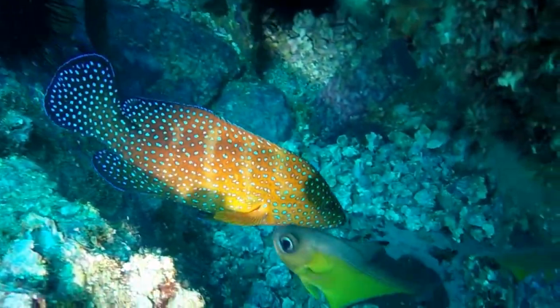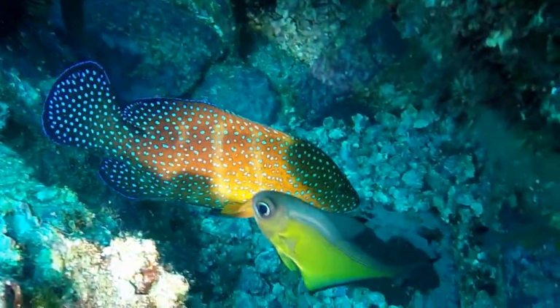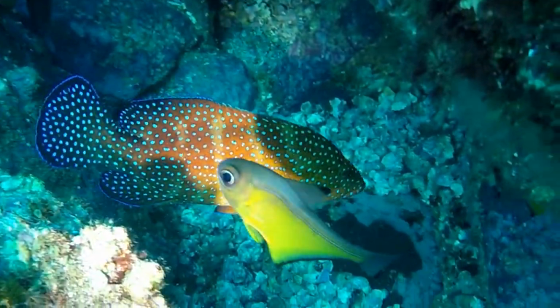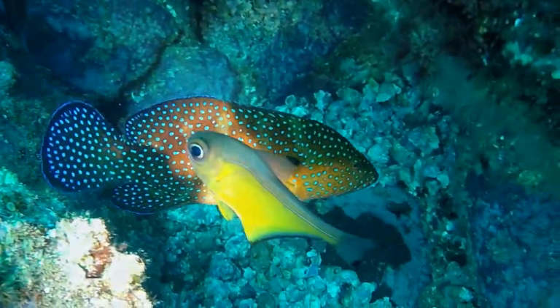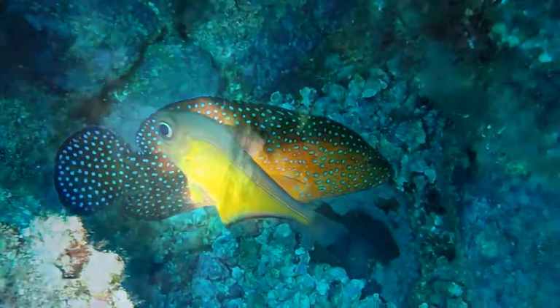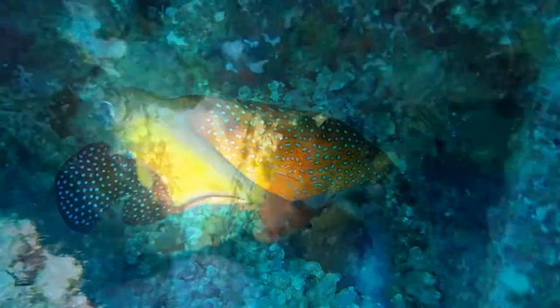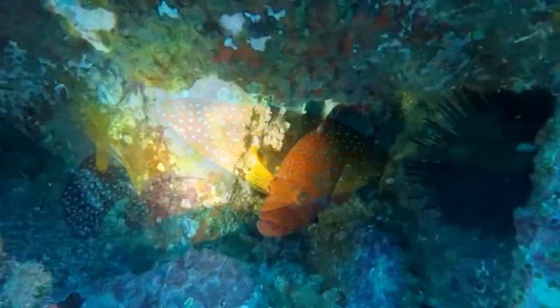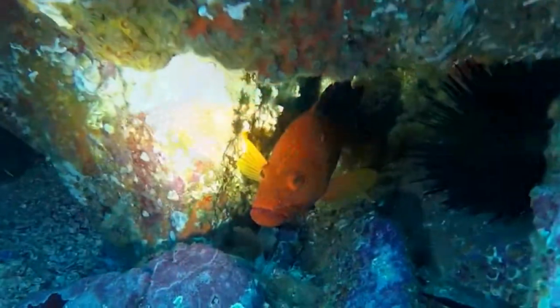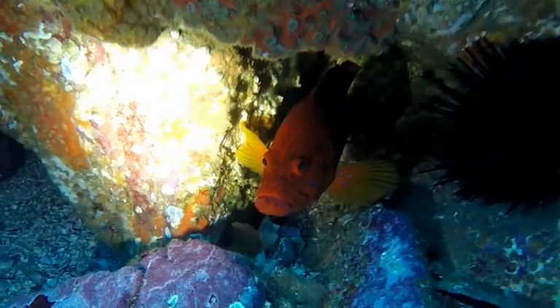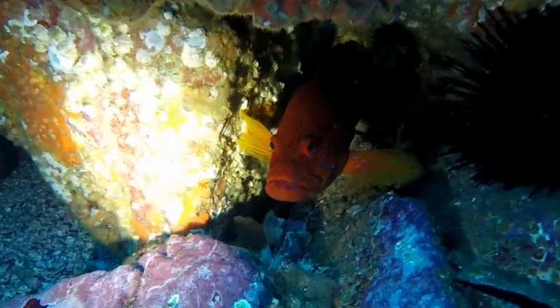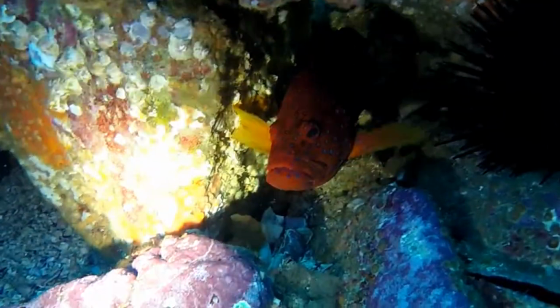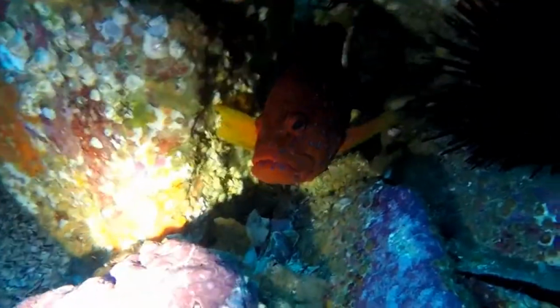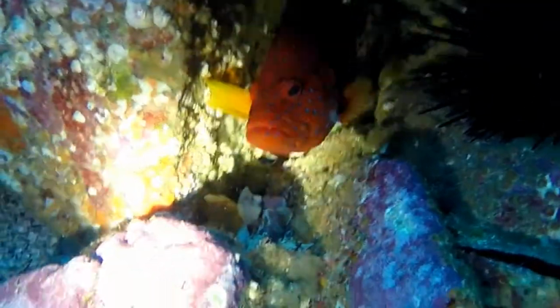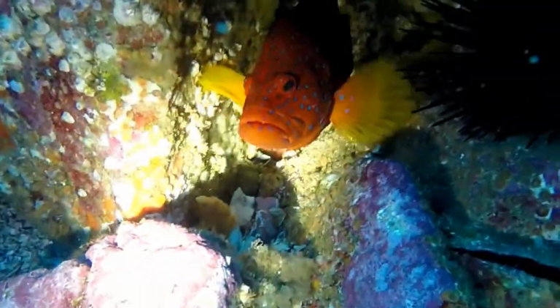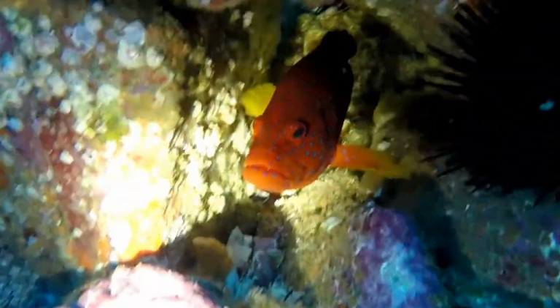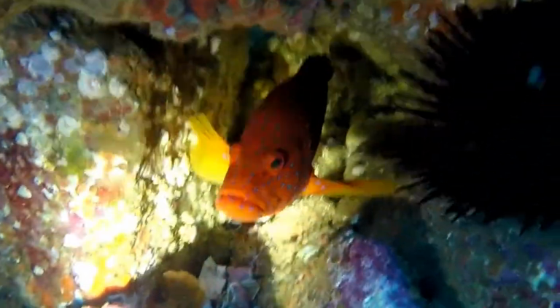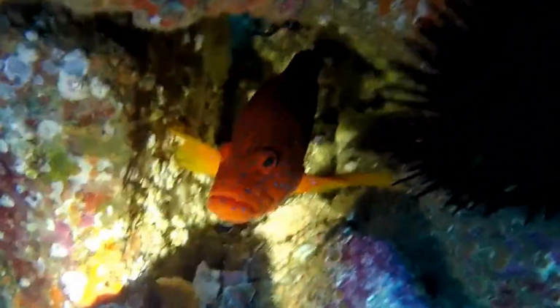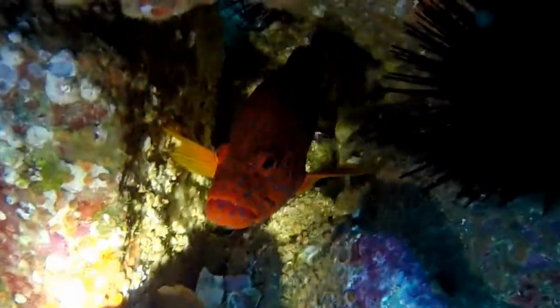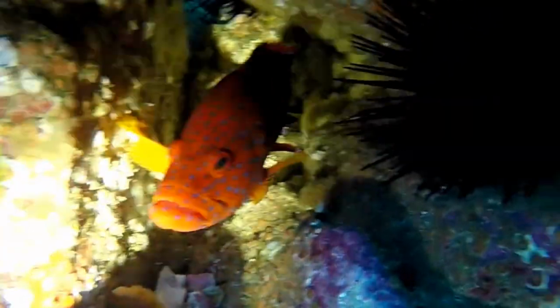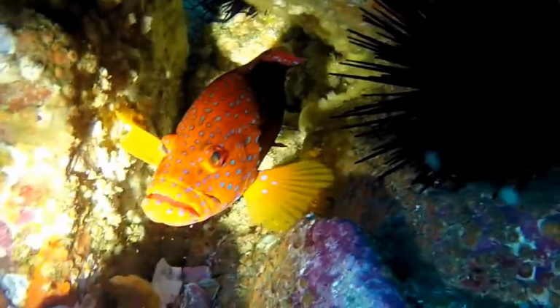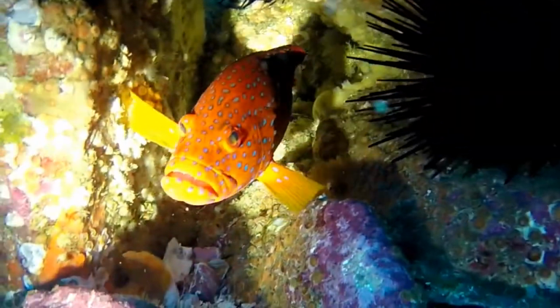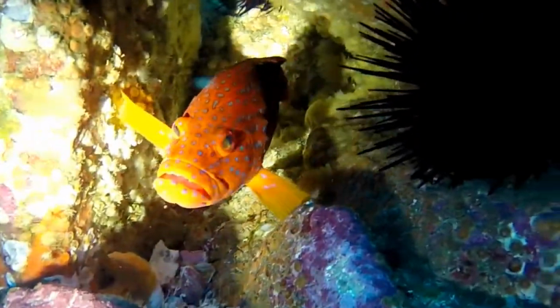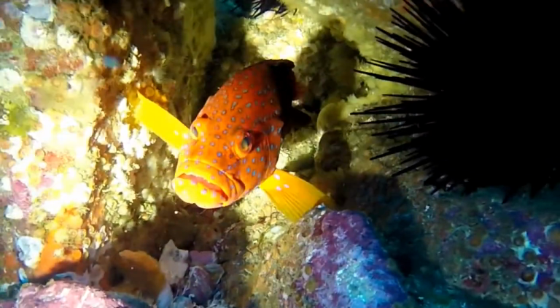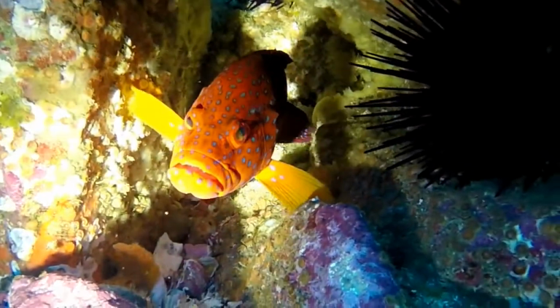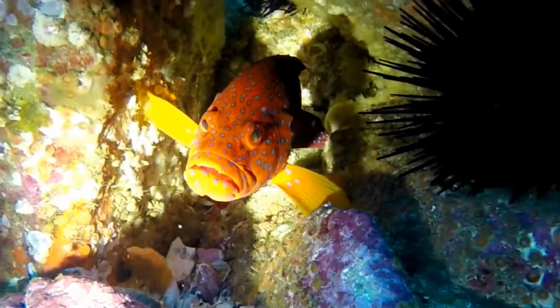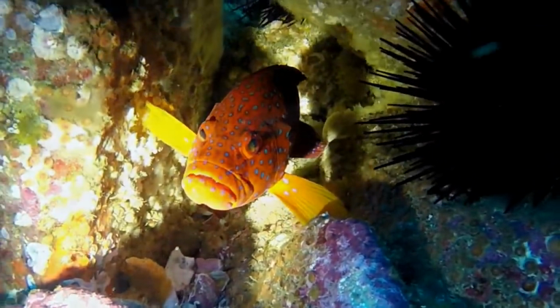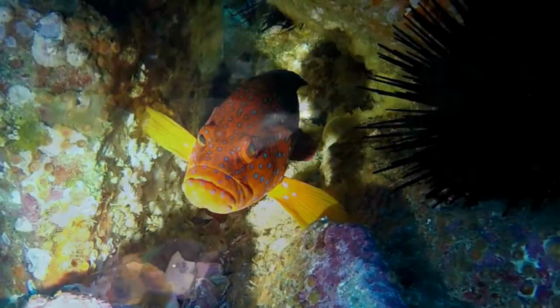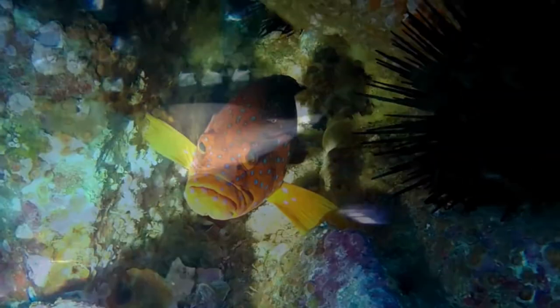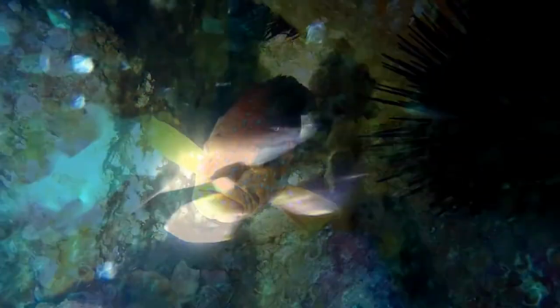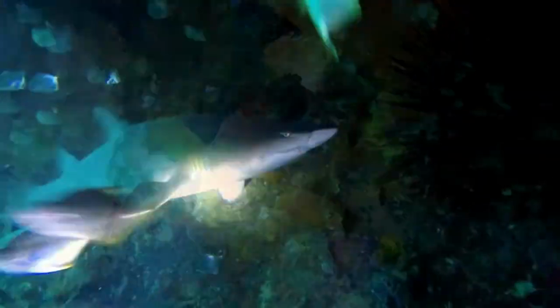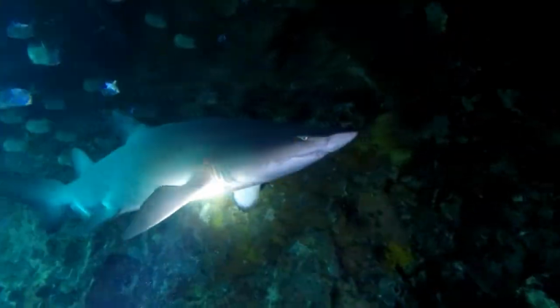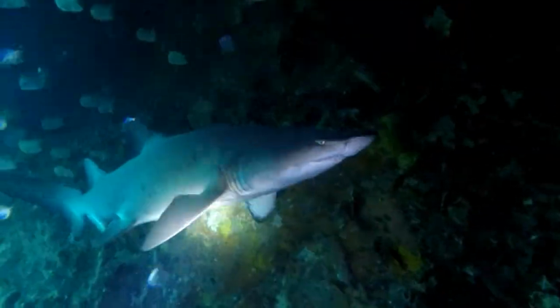They mostly live in the tropics and we only see them occasionally here at Fish Rock. They can grow to a maximum length of 50 centimetres.